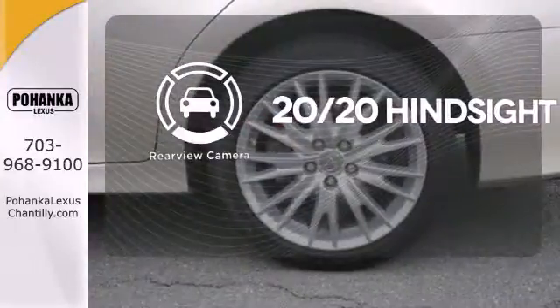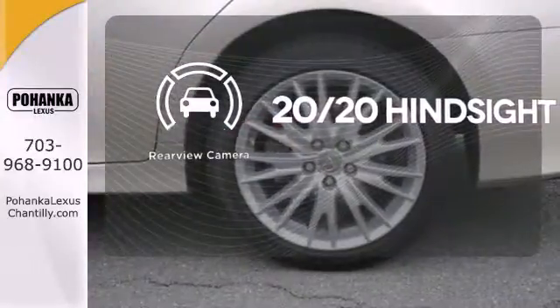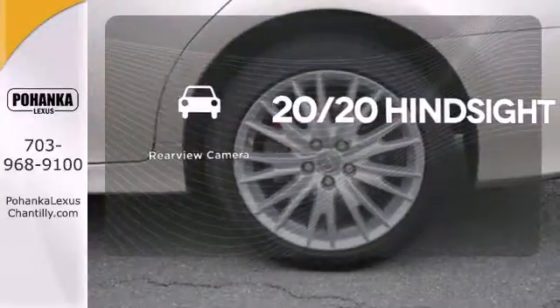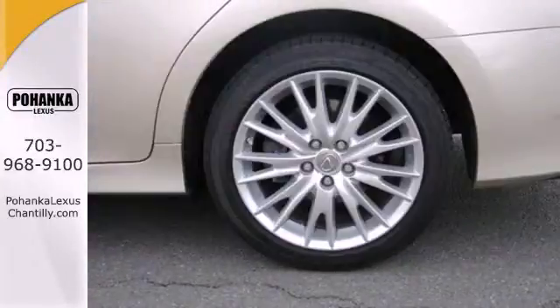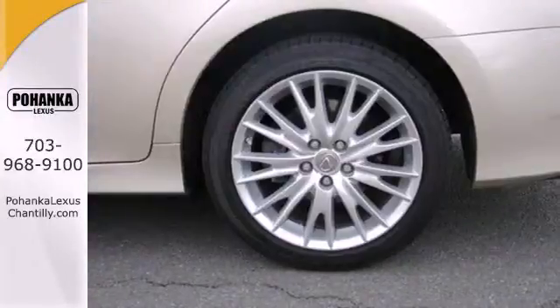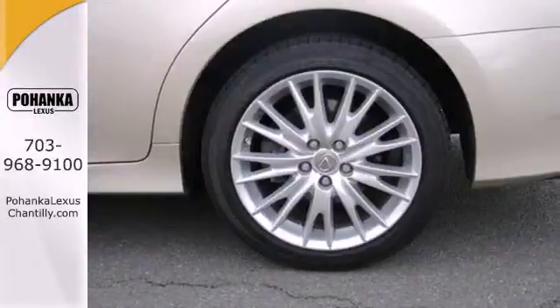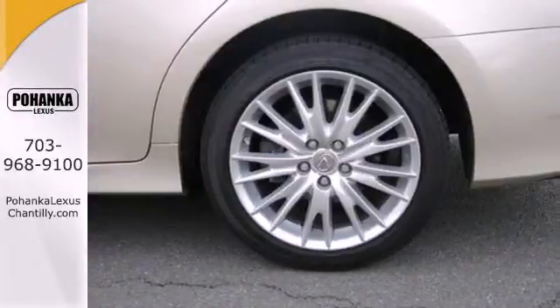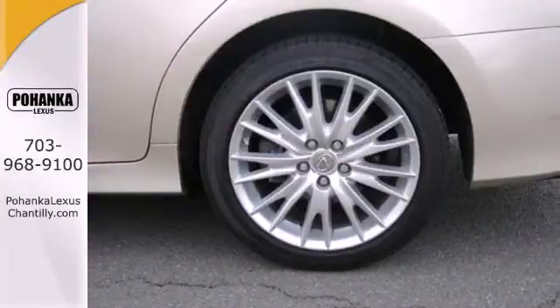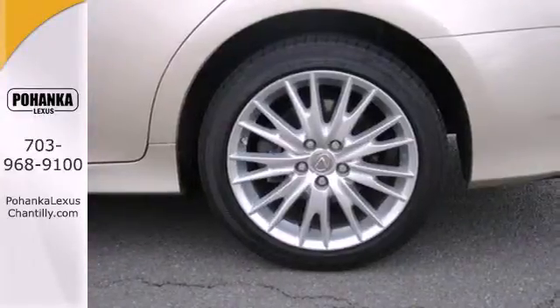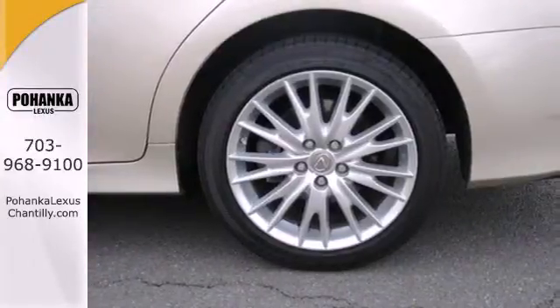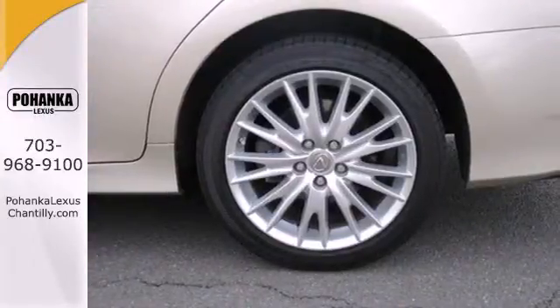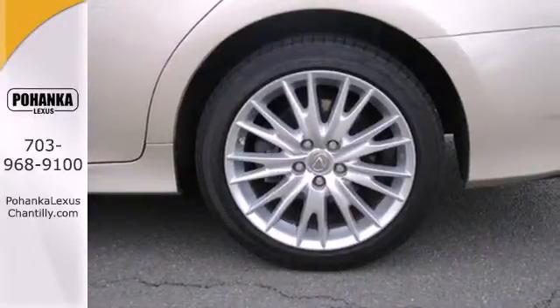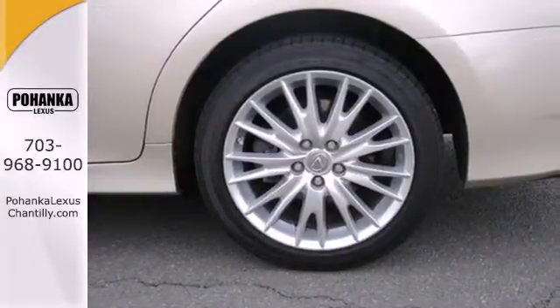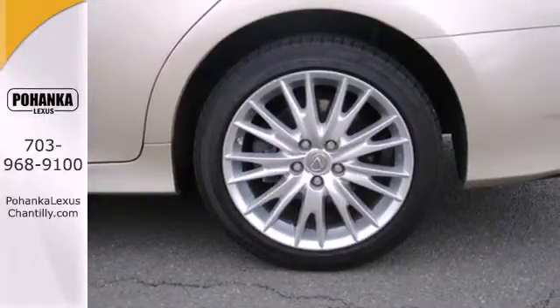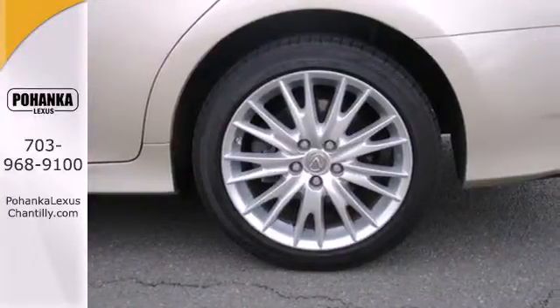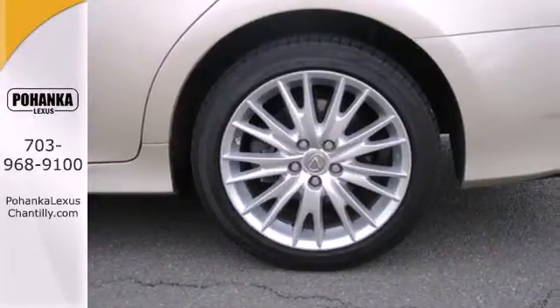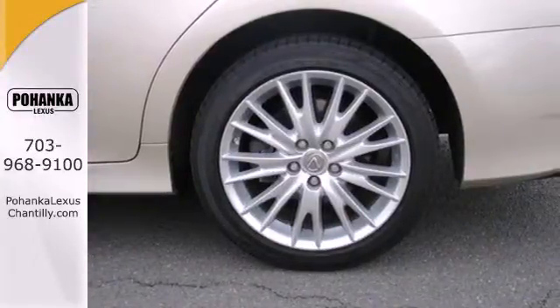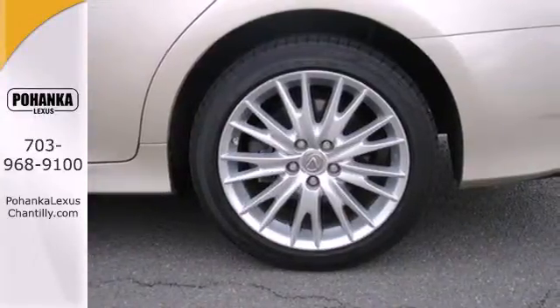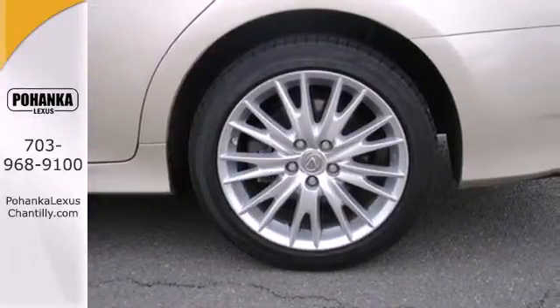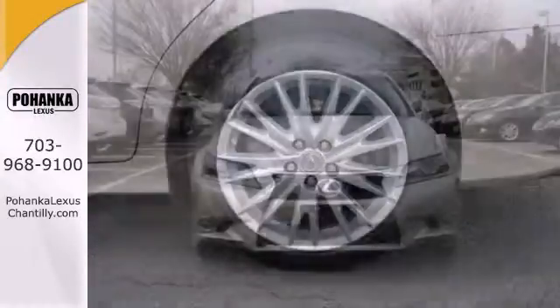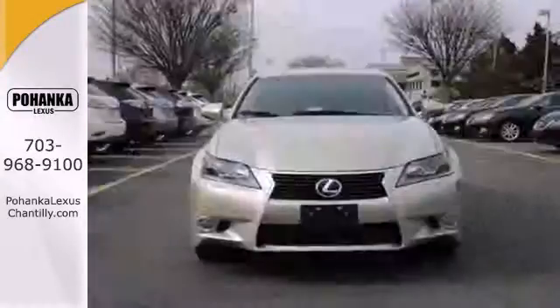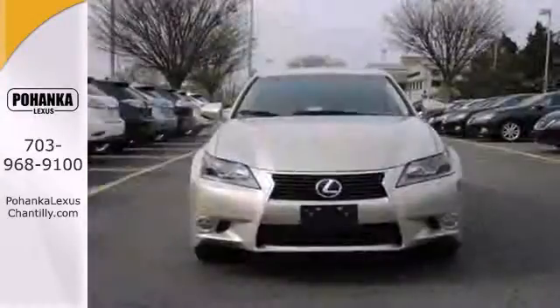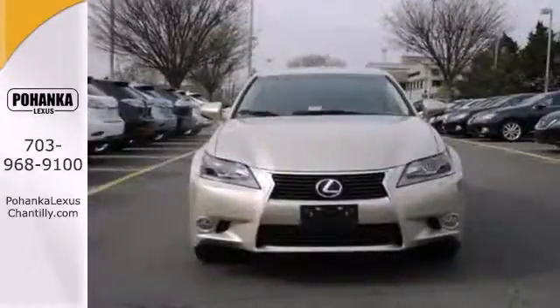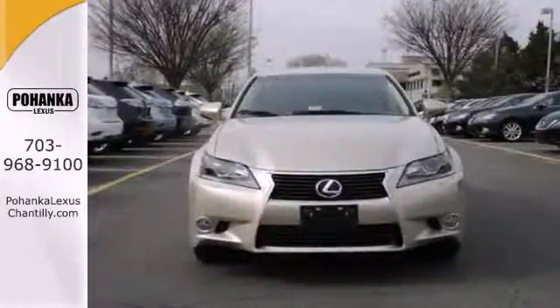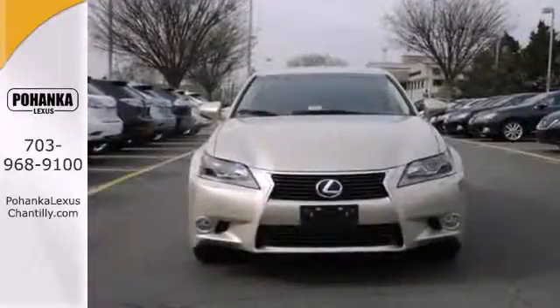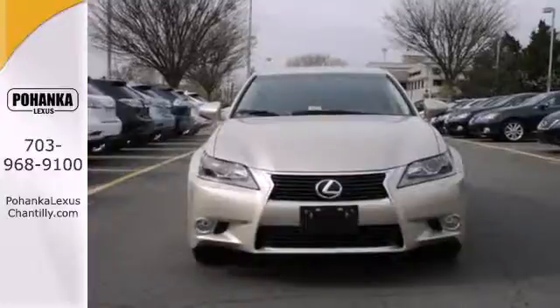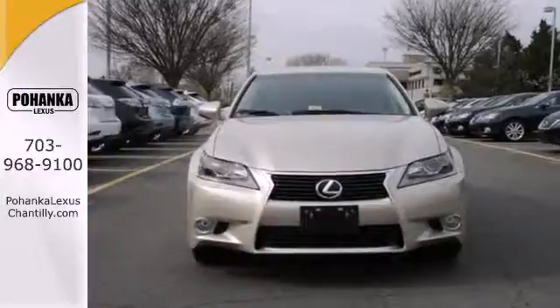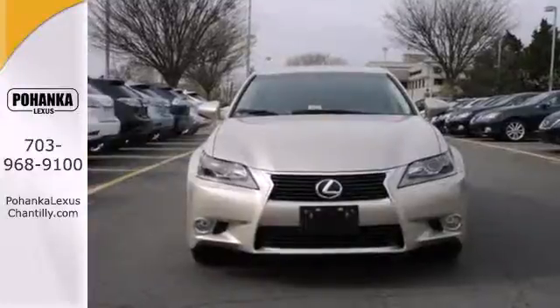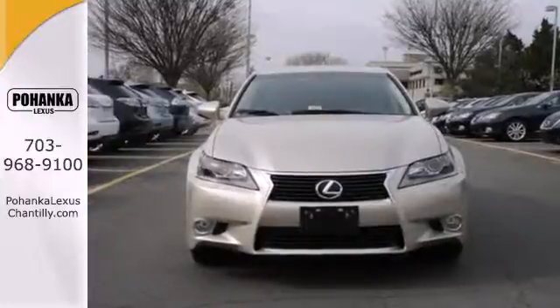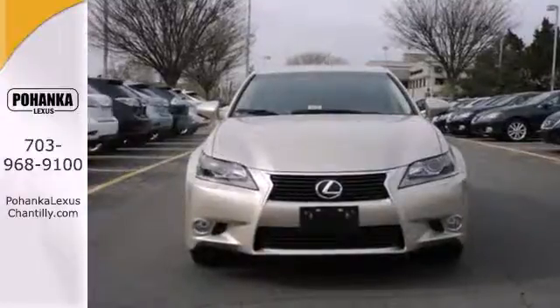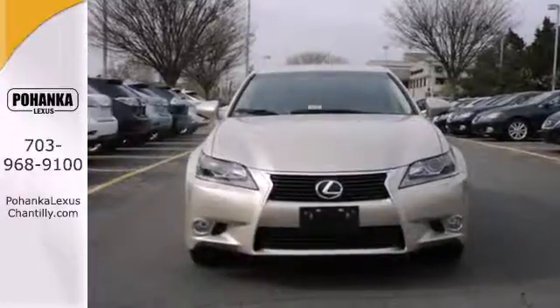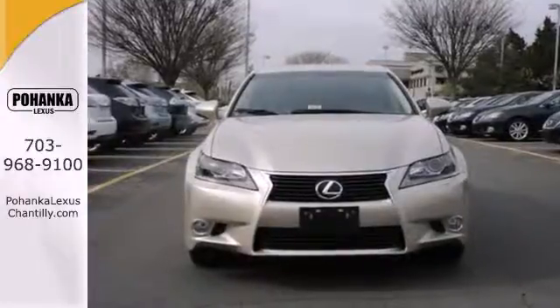Sedans don't have to be dull. Let this Lexus prove how exciting they can be when you test drive it today.